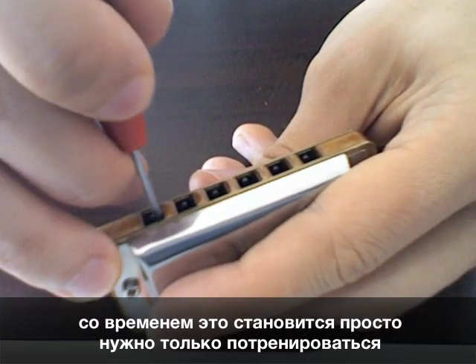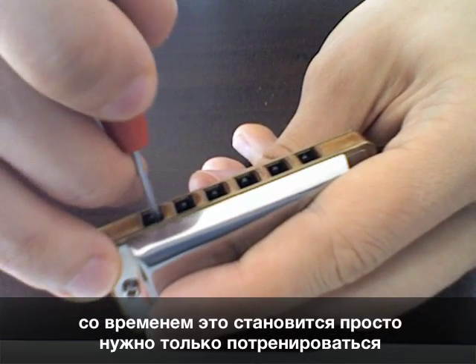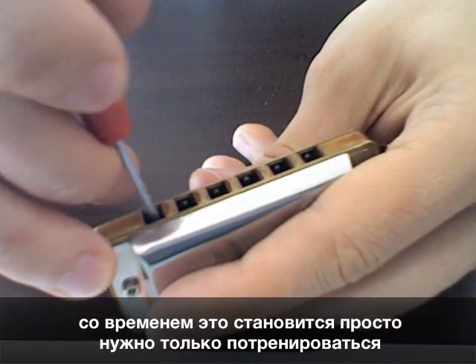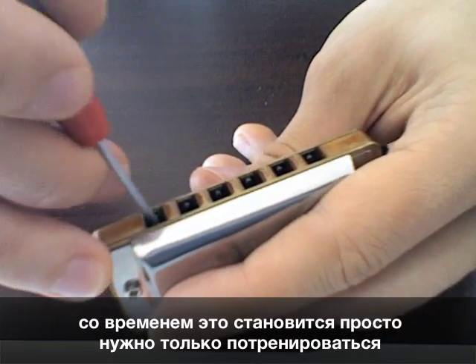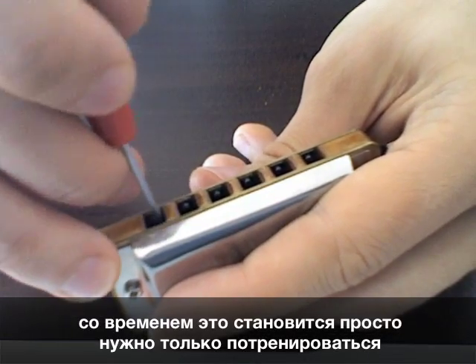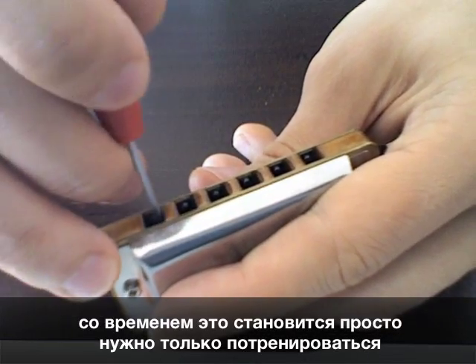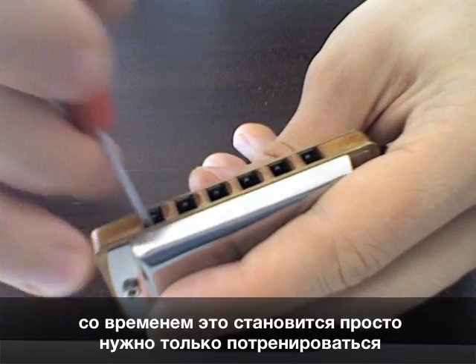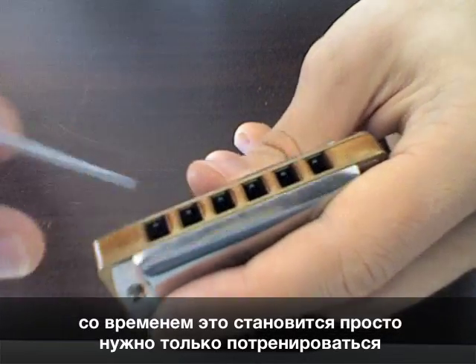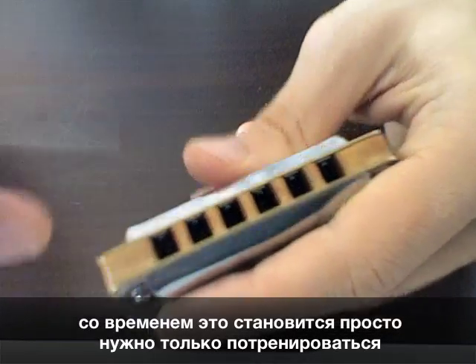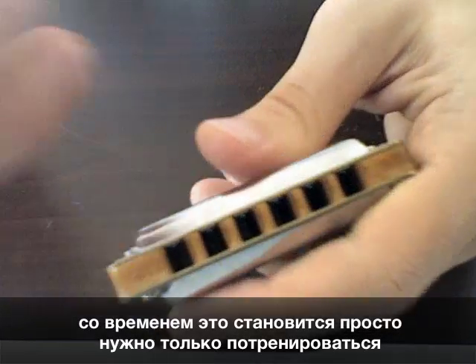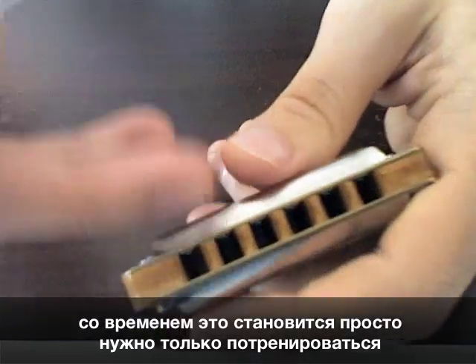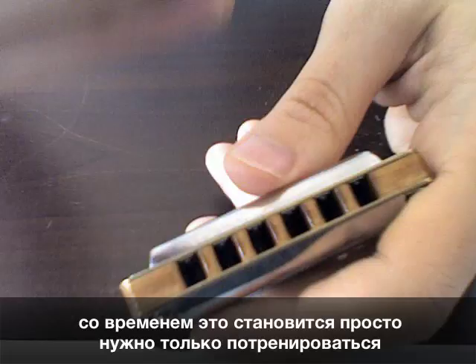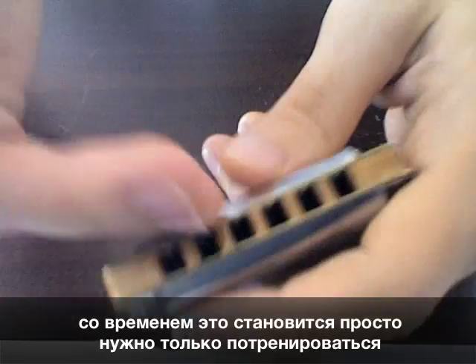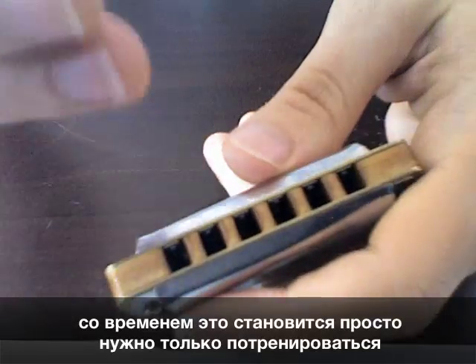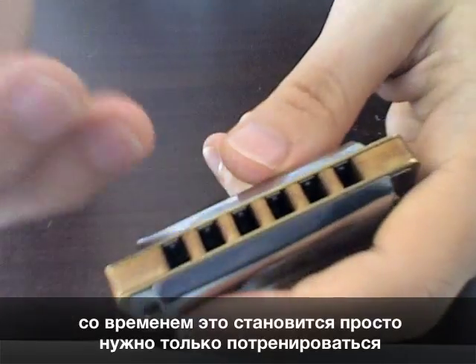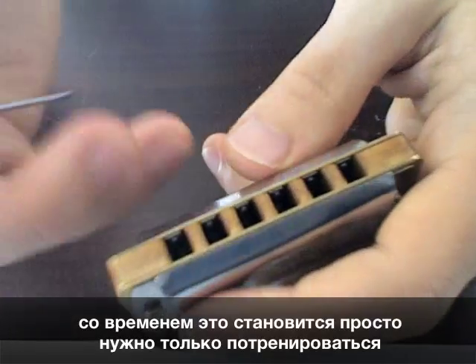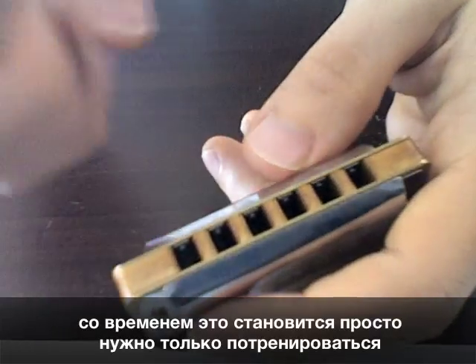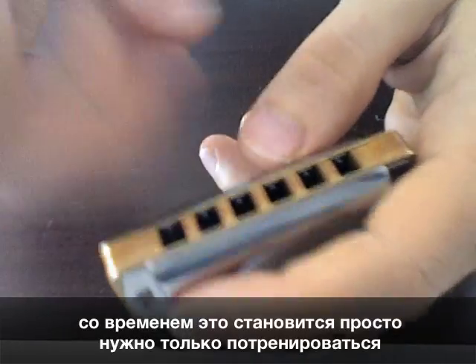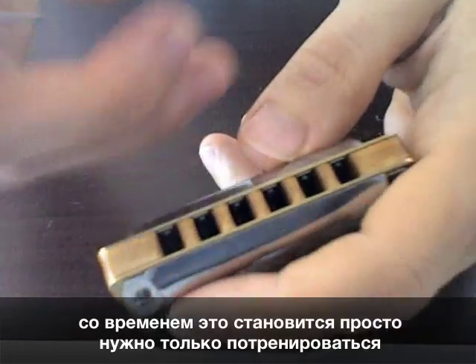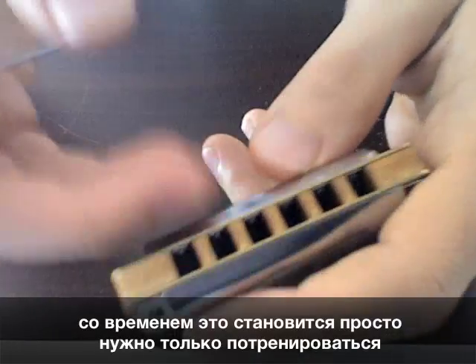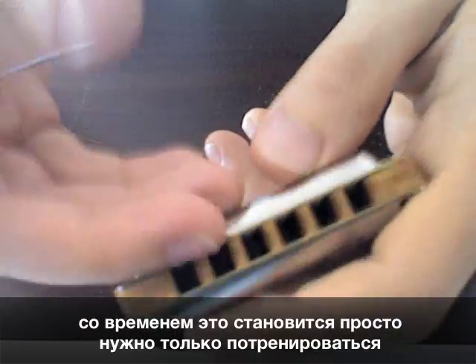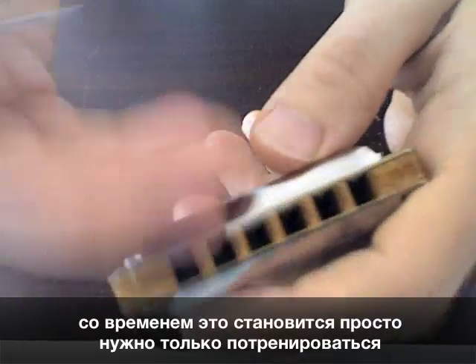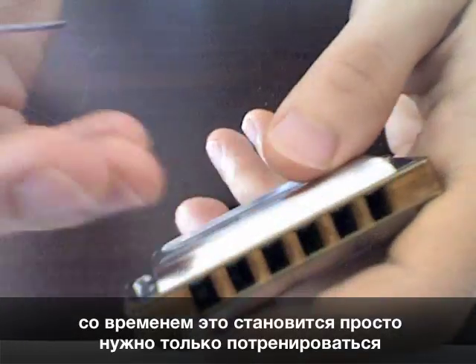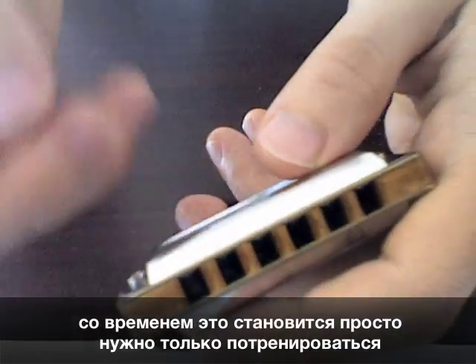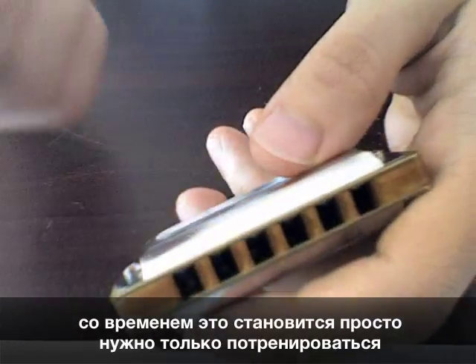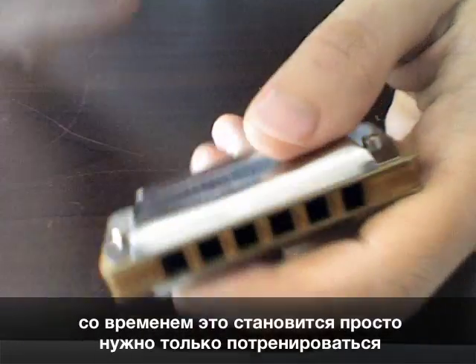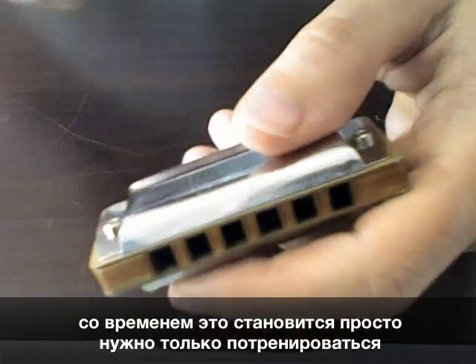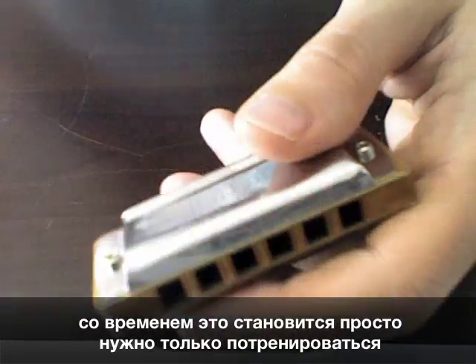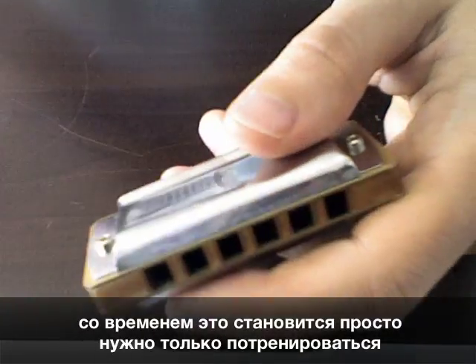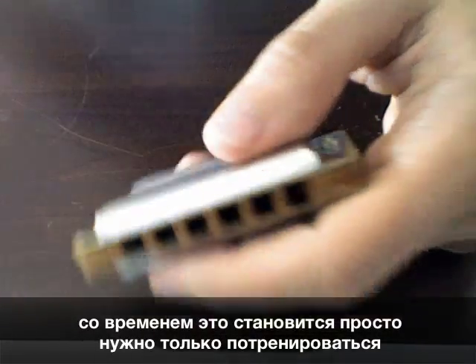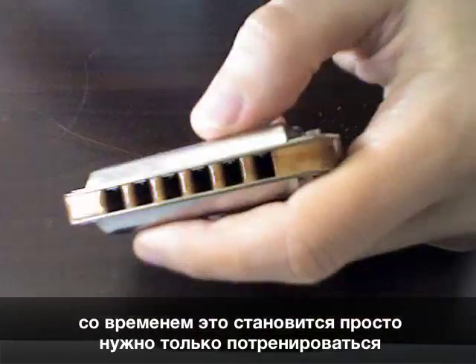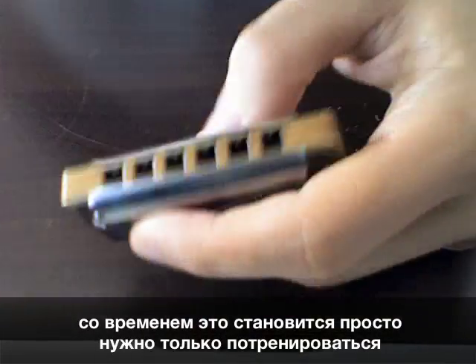Once you get accustomed to it, you'll be able to do it quite quickly. It's very useful because you're dealing with the instrument in the state that it's played in.